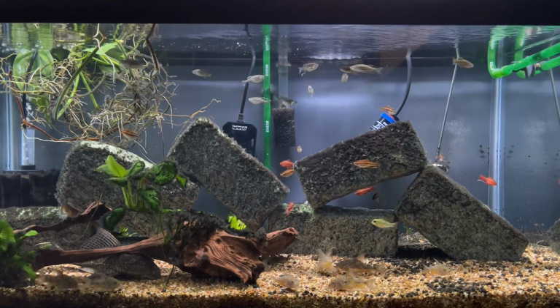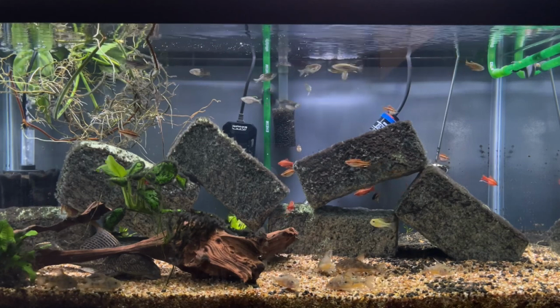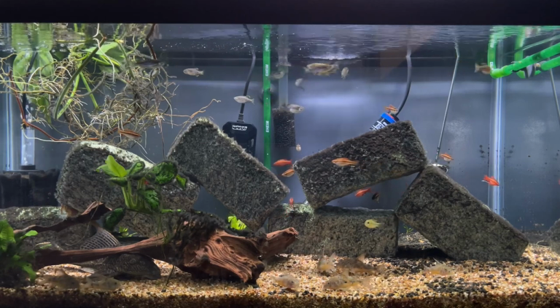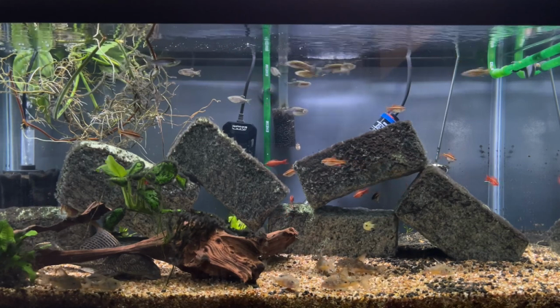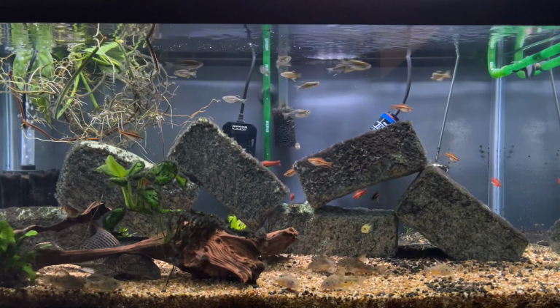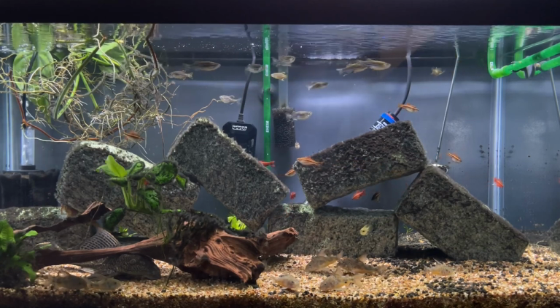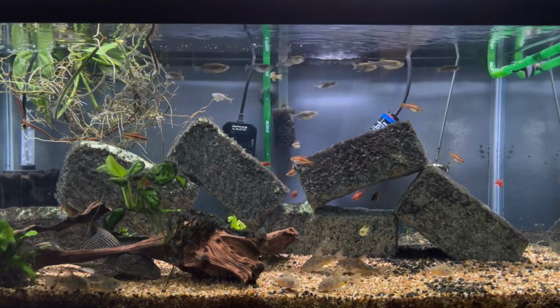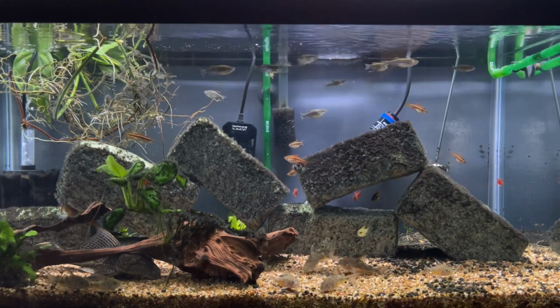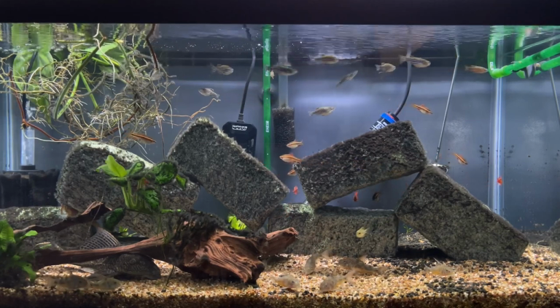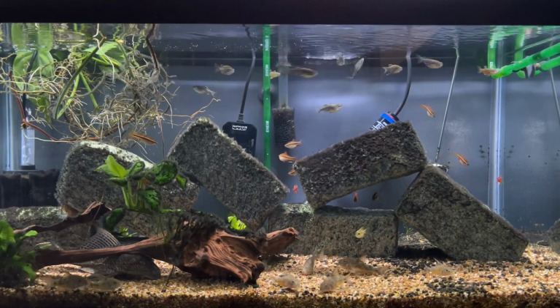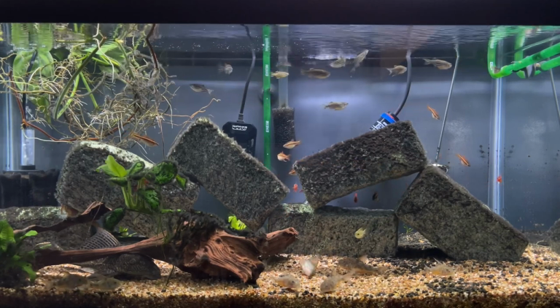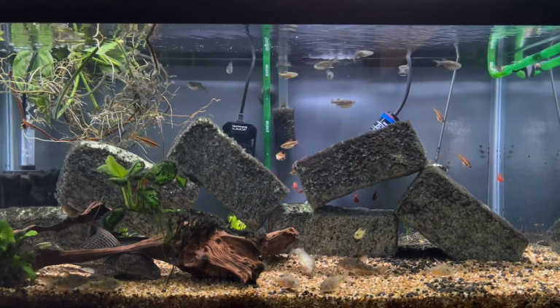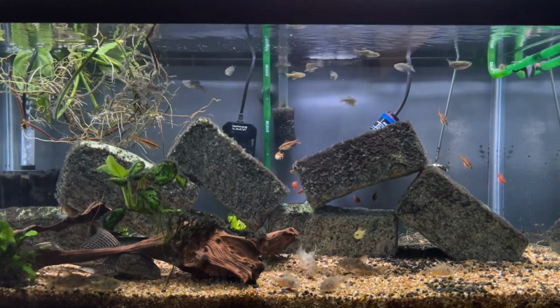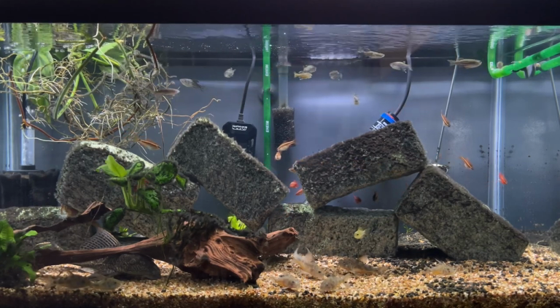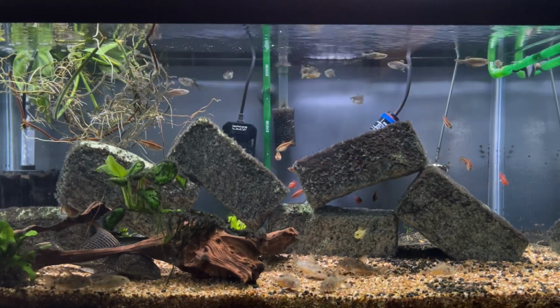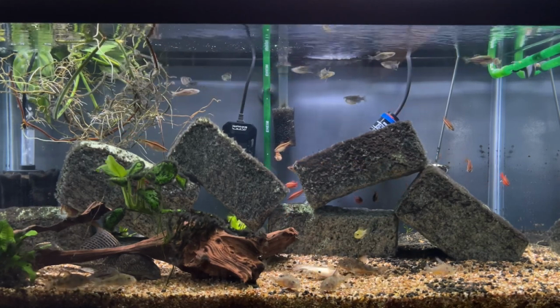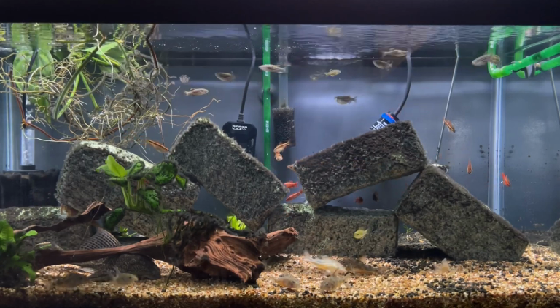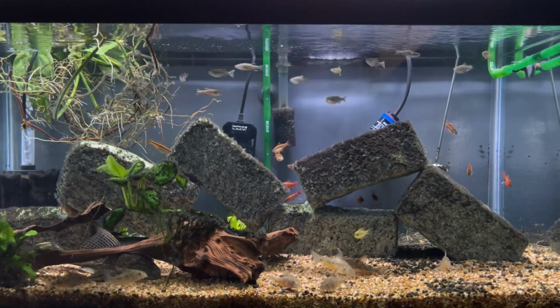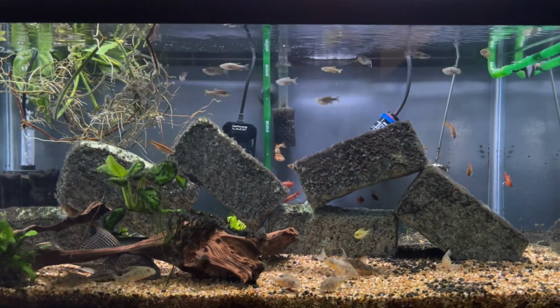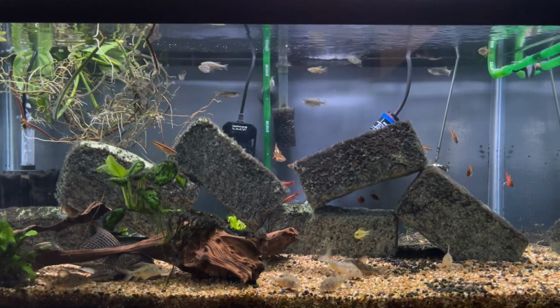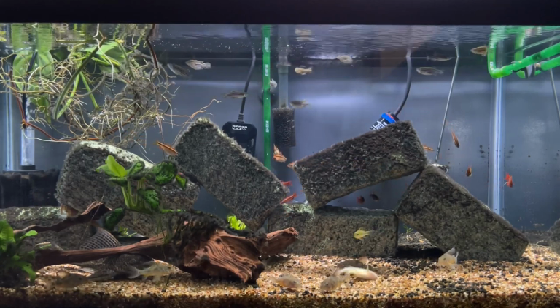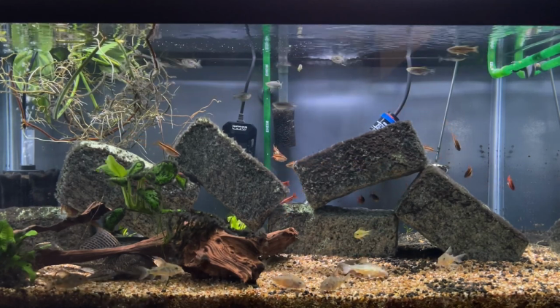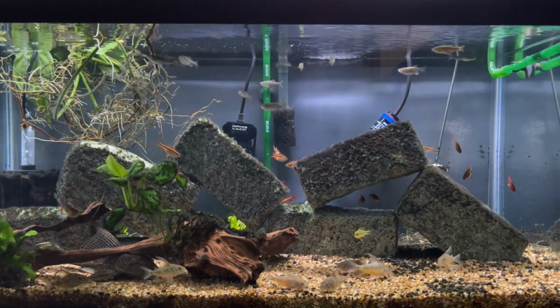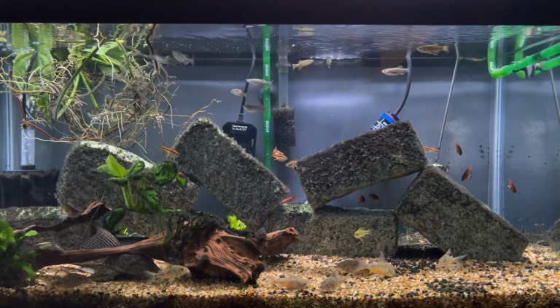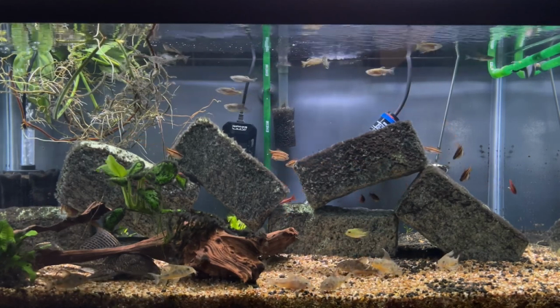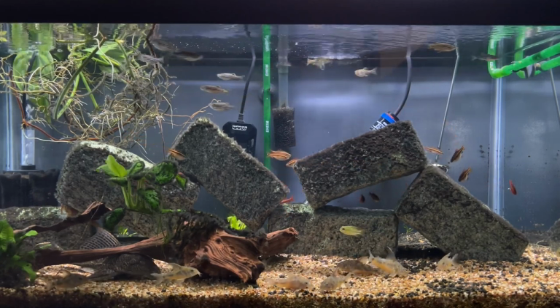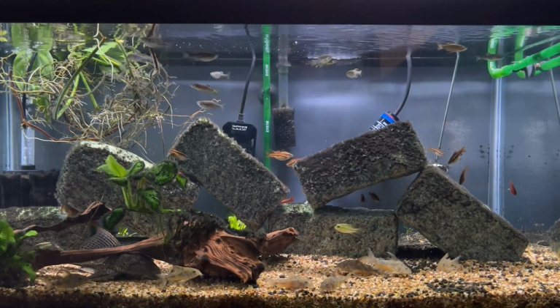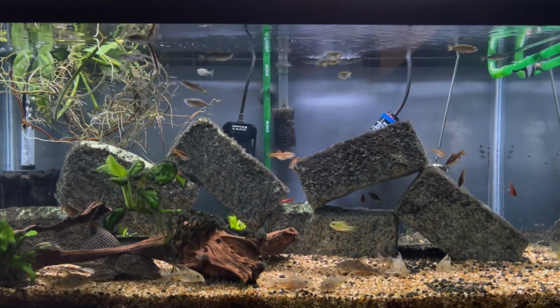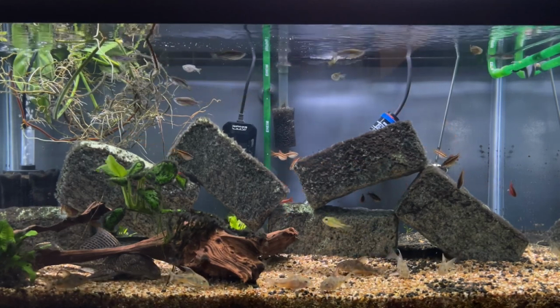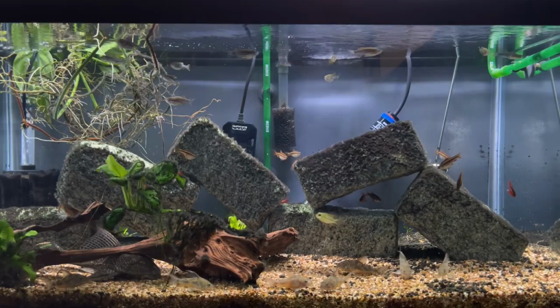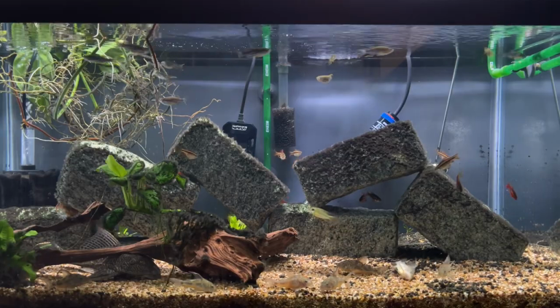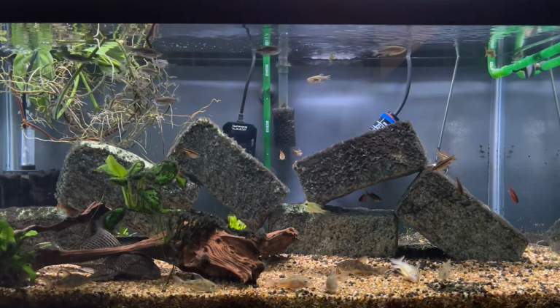Hello everyone, and welcome back to the channel. Today, let's talk about Zebra Danios.